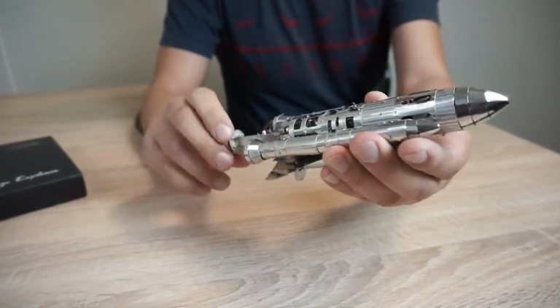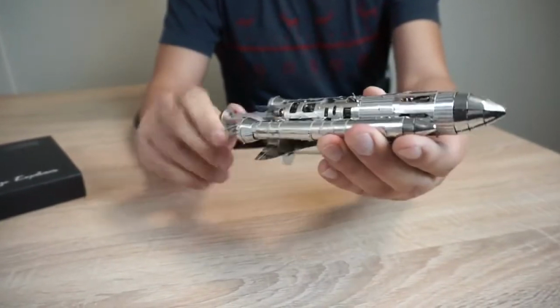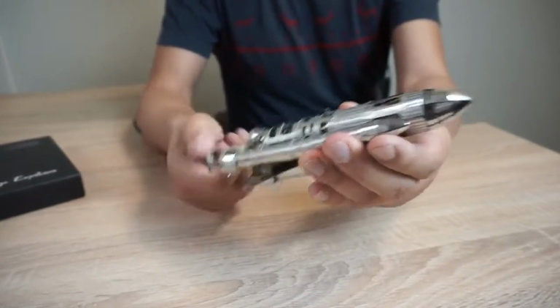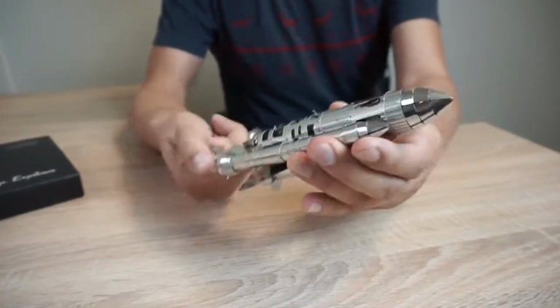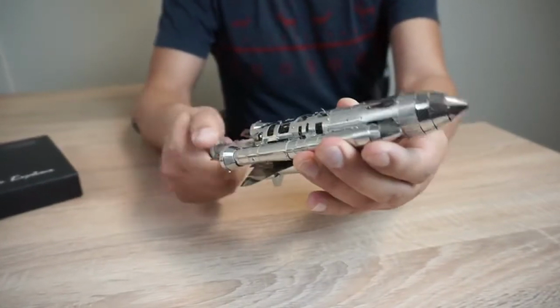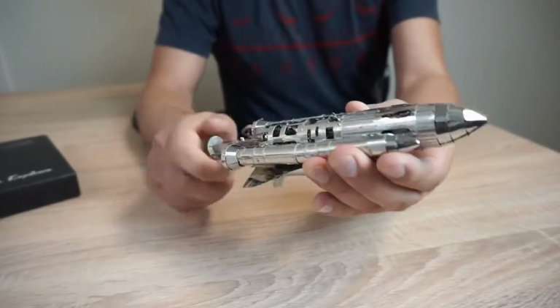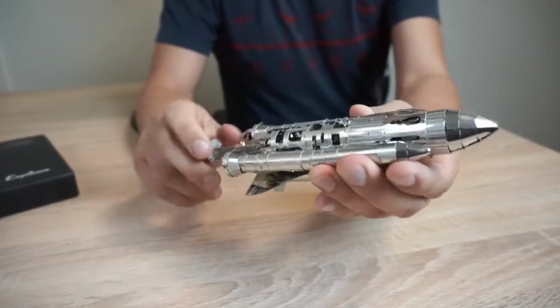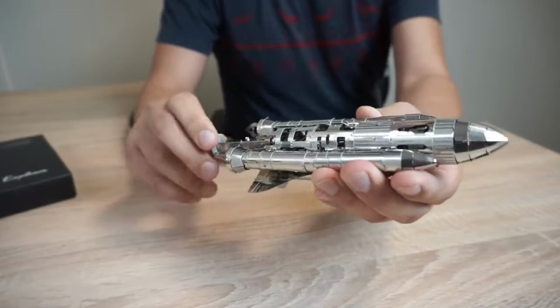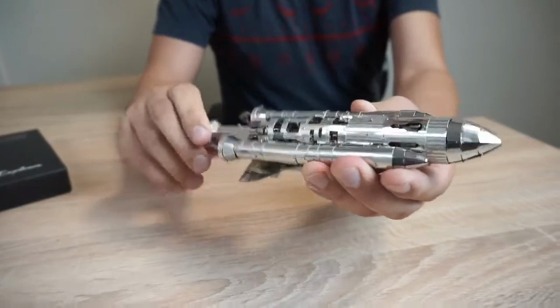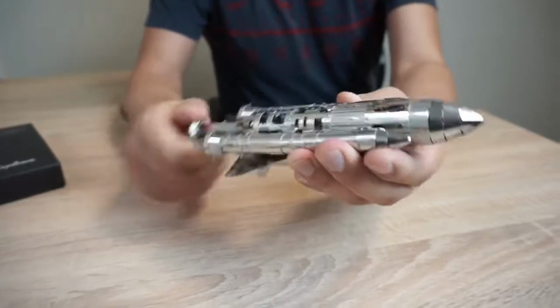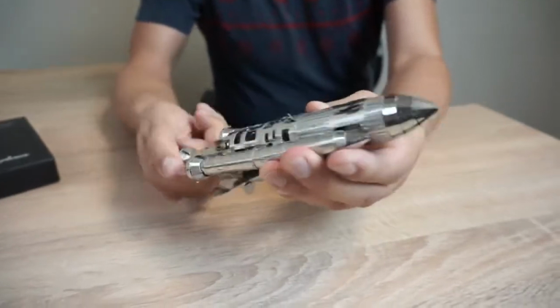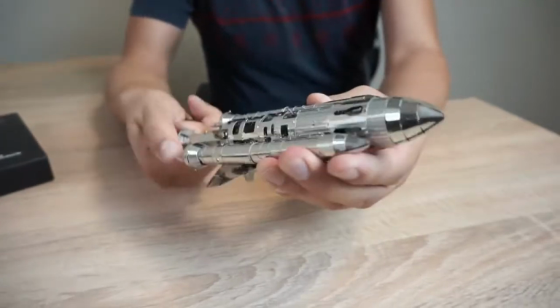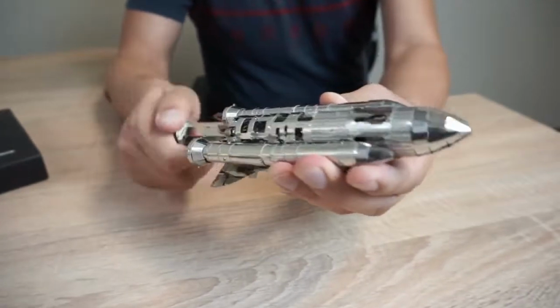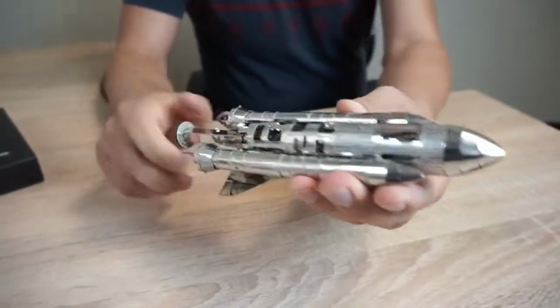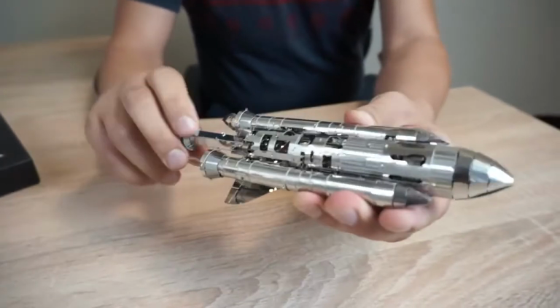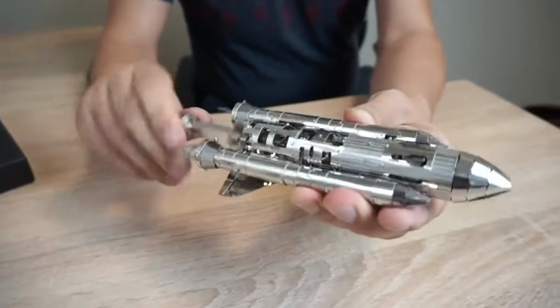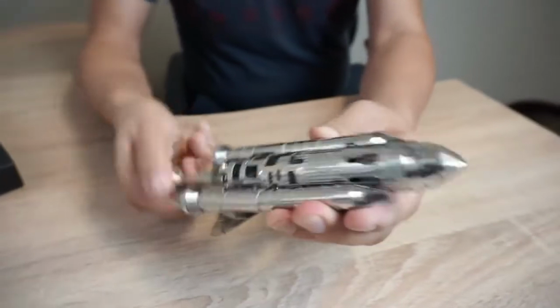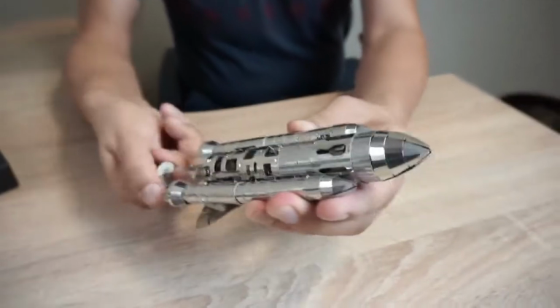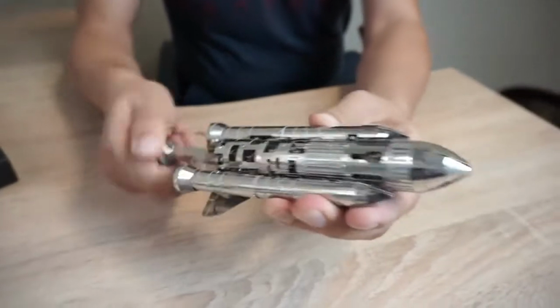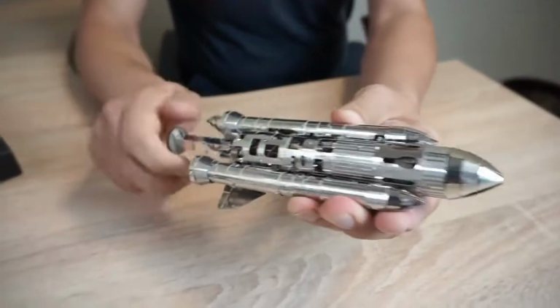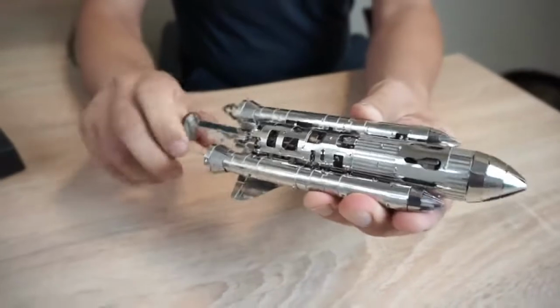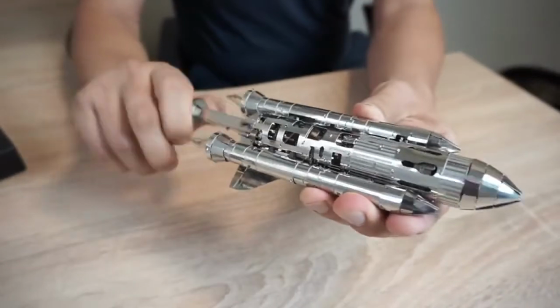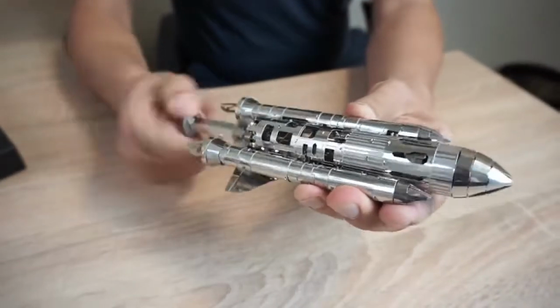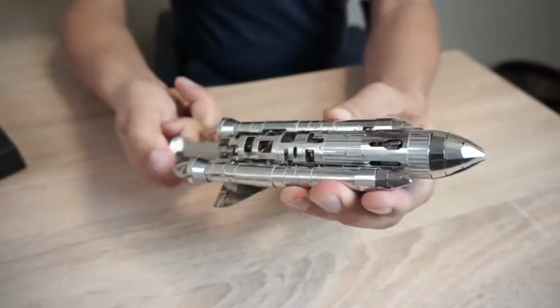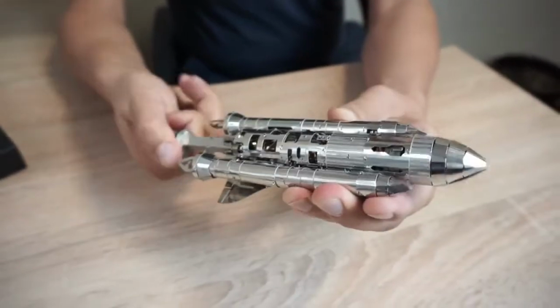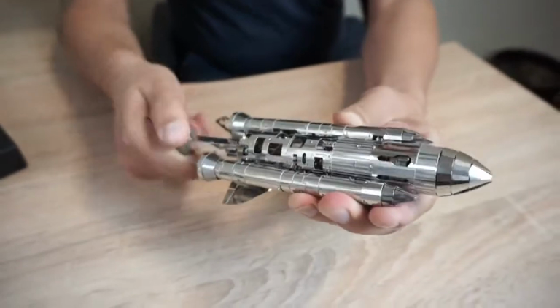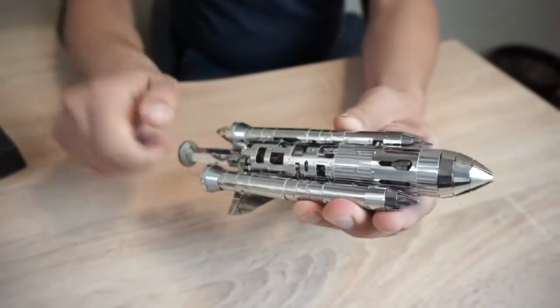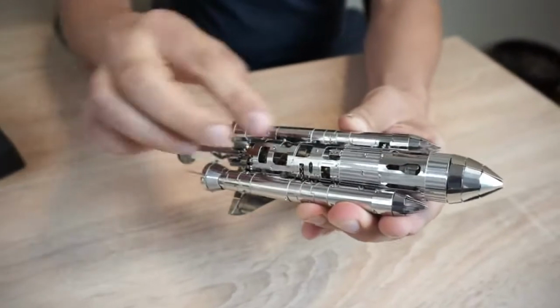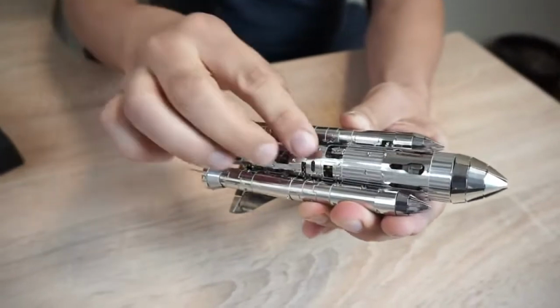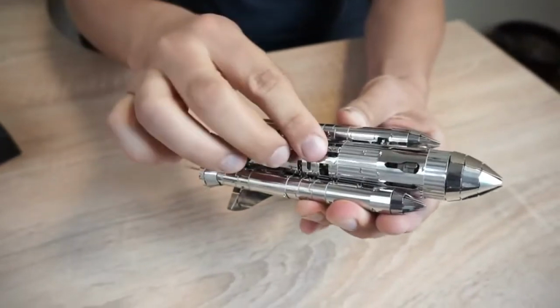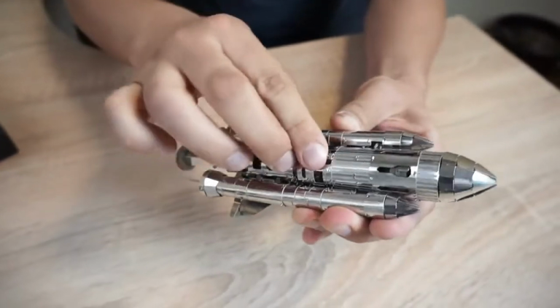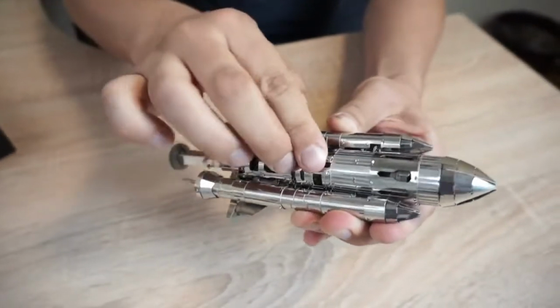Wind the shuttle several times, then switch it to start, and you can see how its mechanisms work.